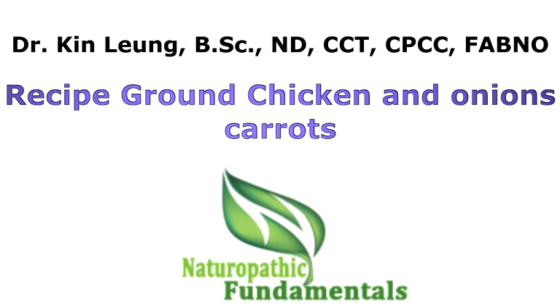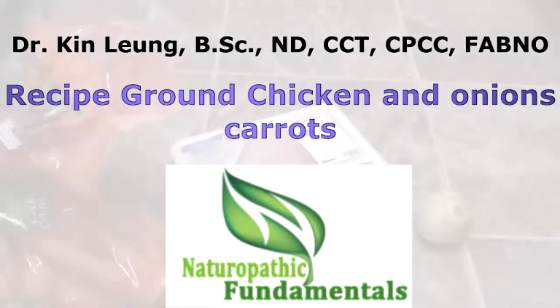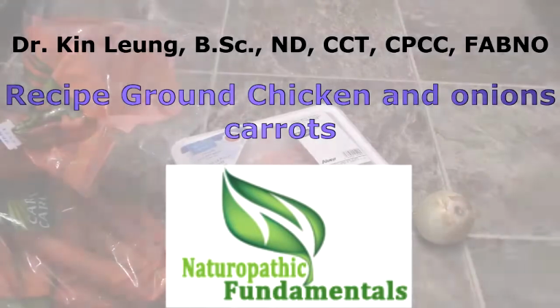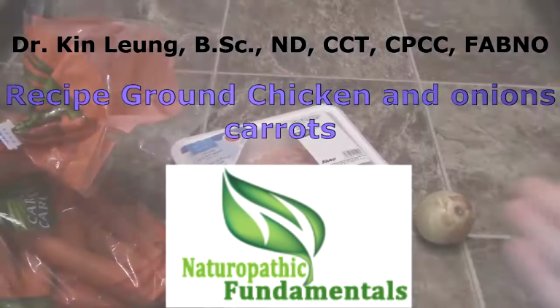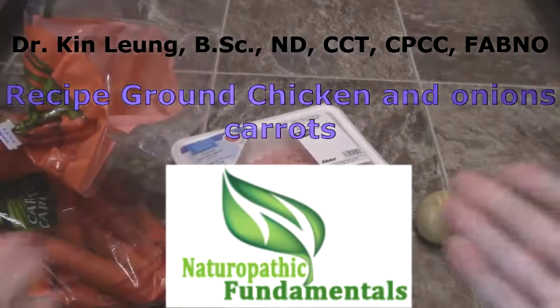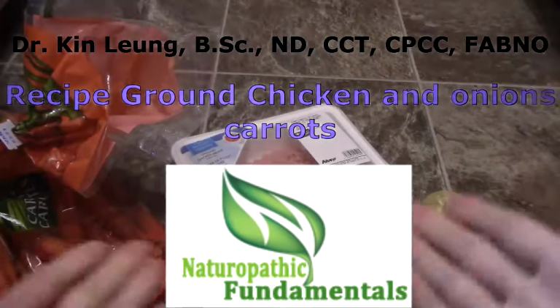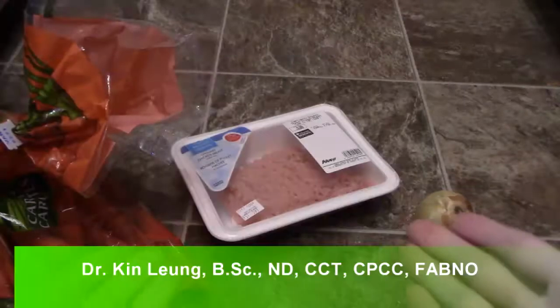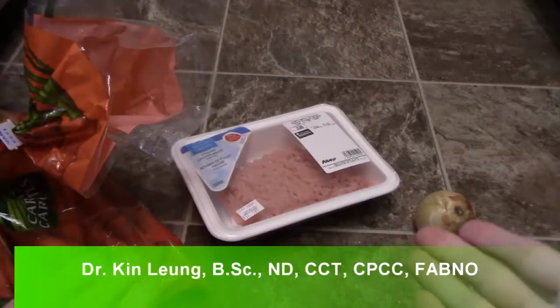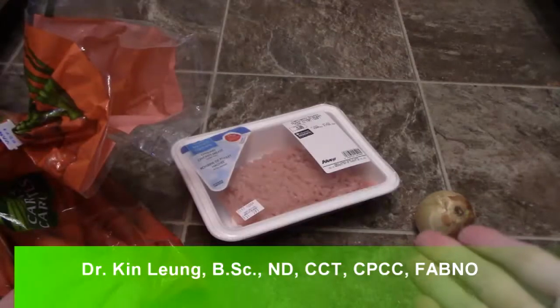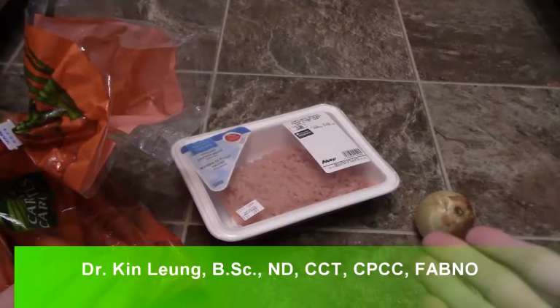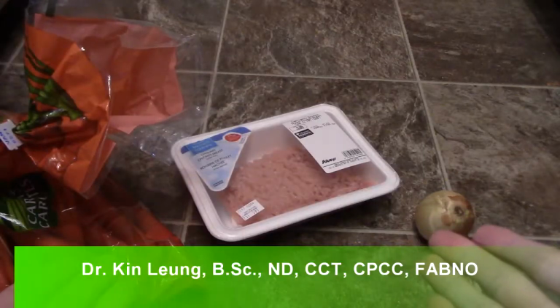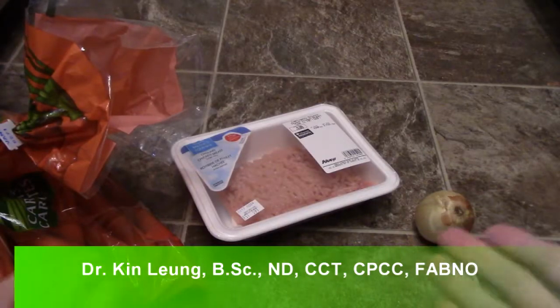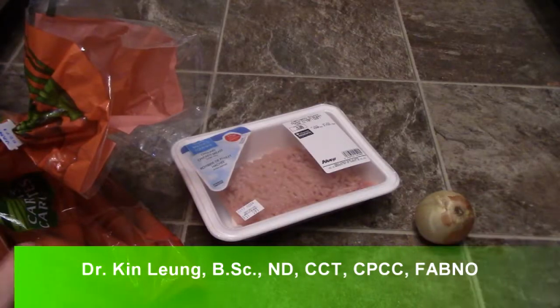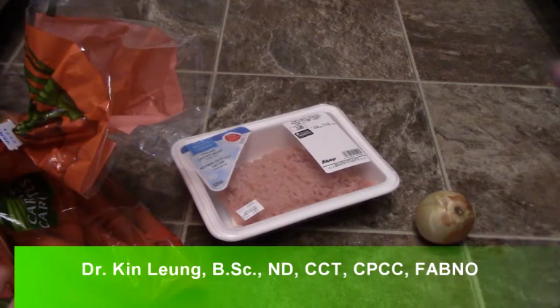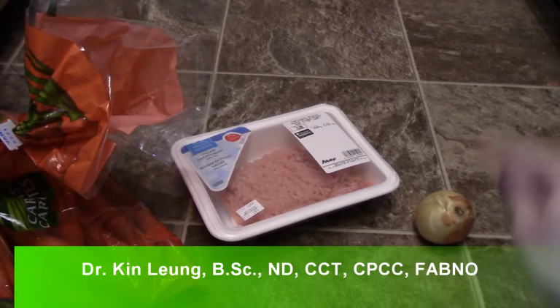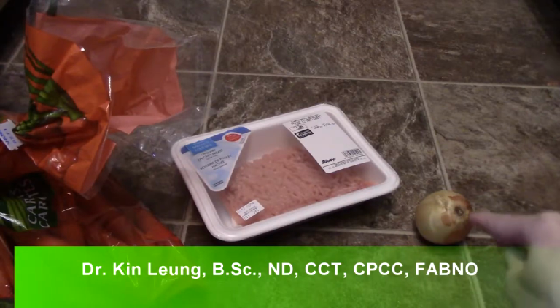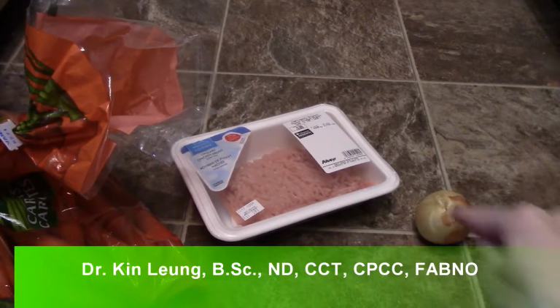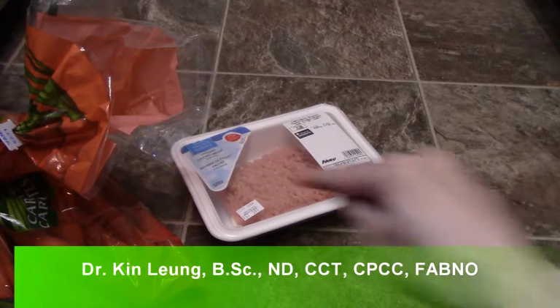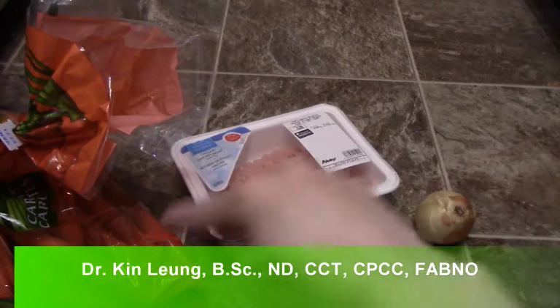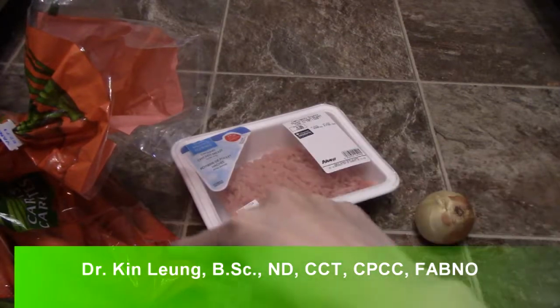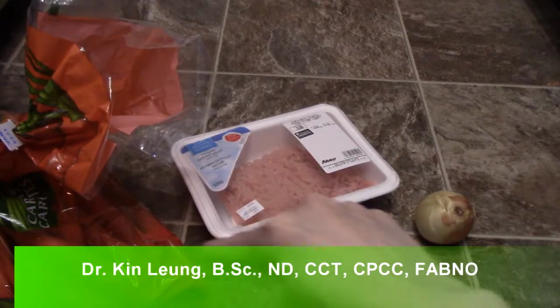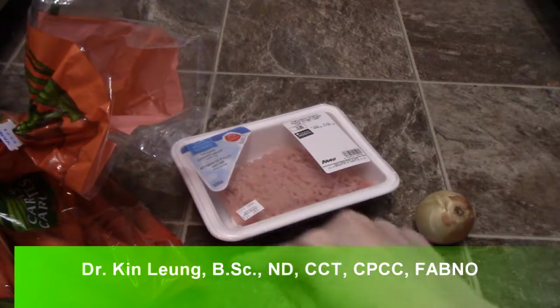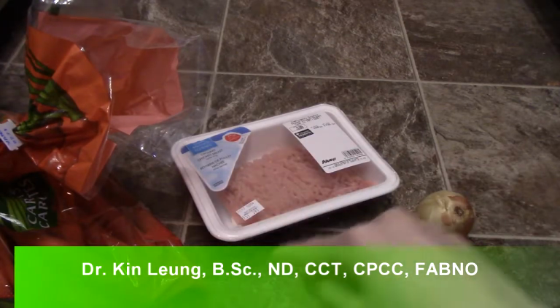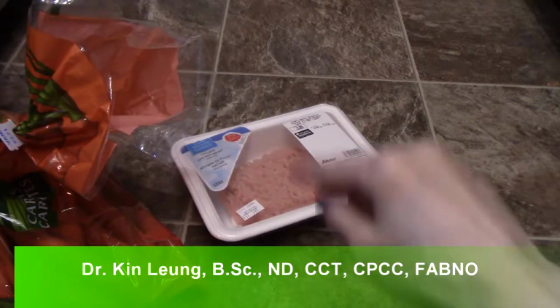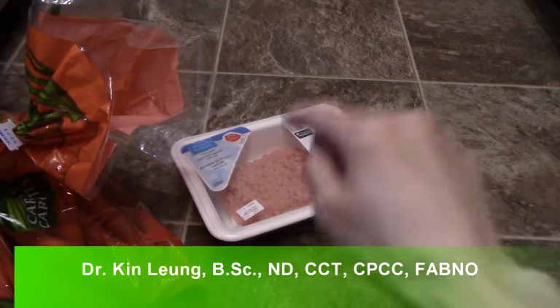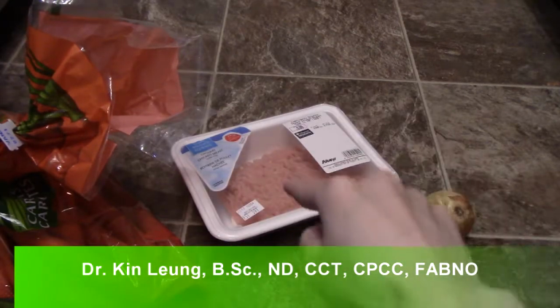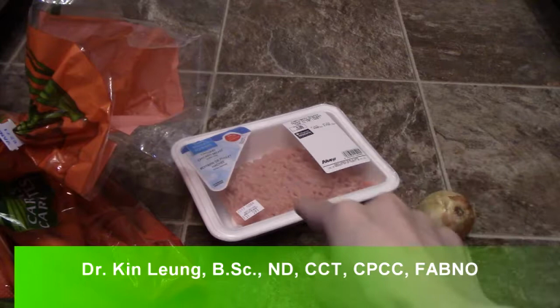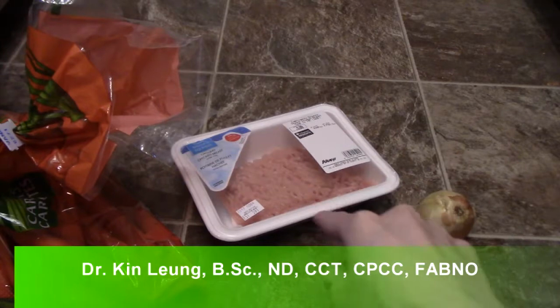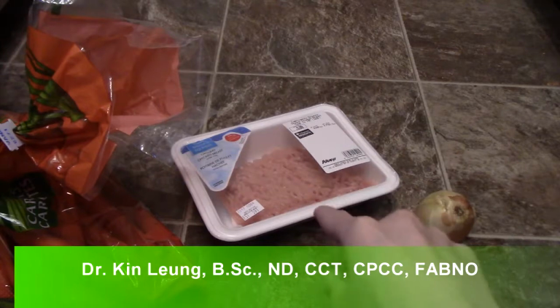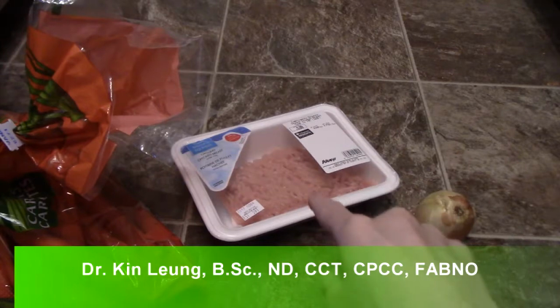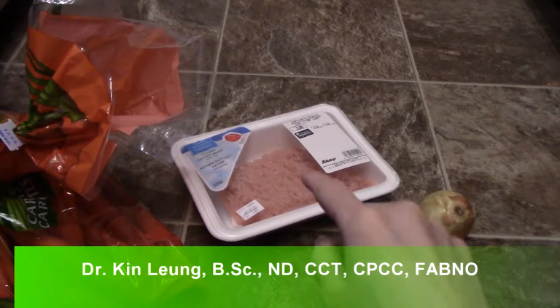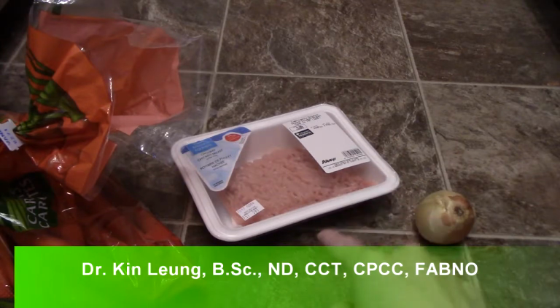Alright guys, I'm doing a quick recipe here. I got an onion, I got some carrots, I got some ground chicken.